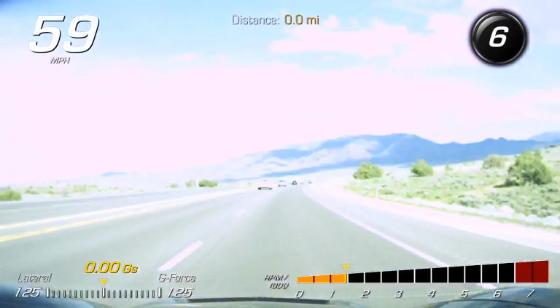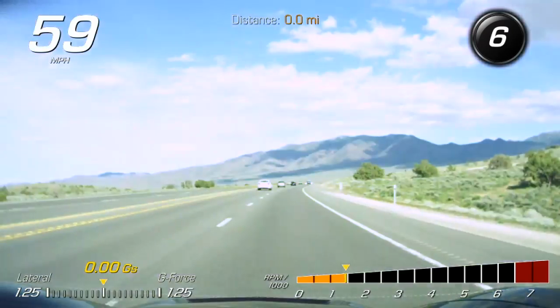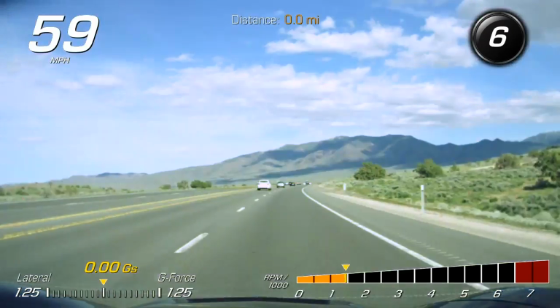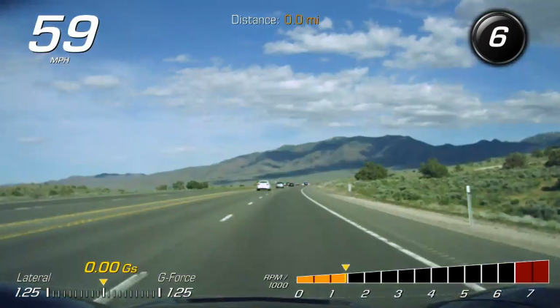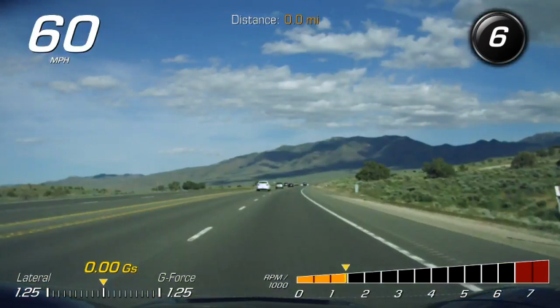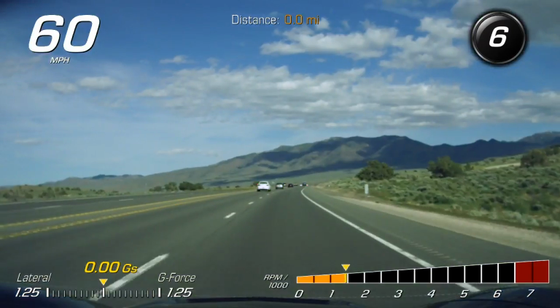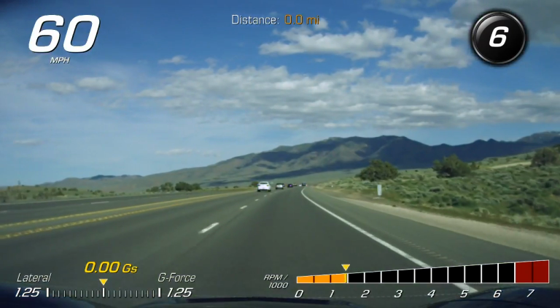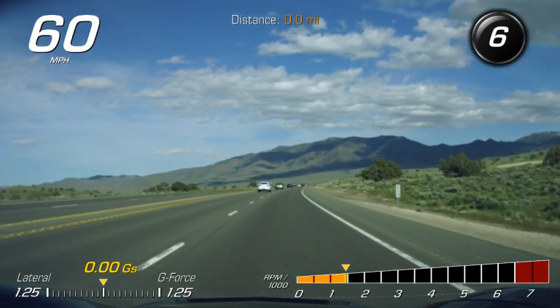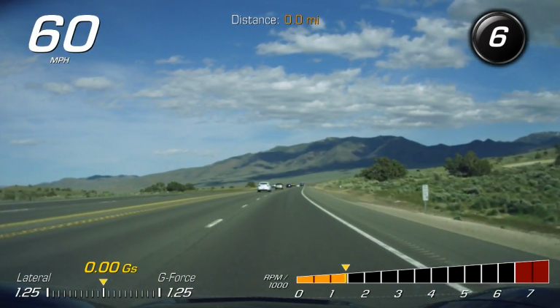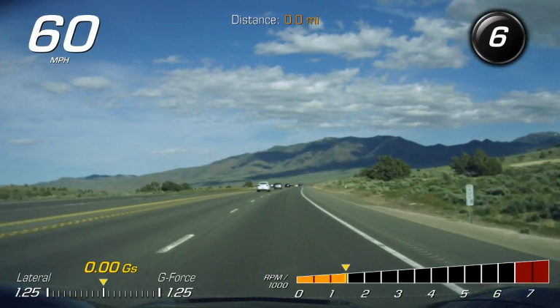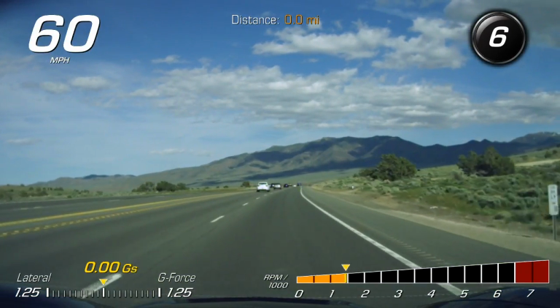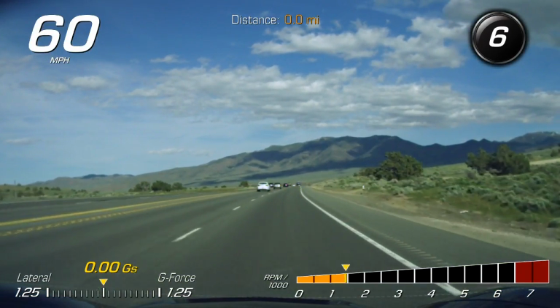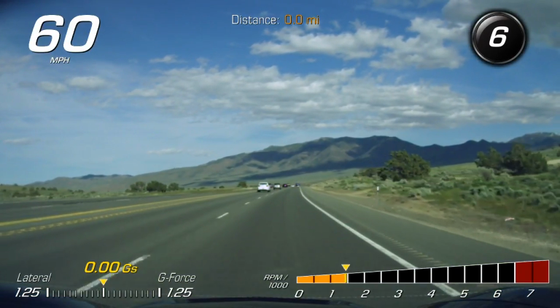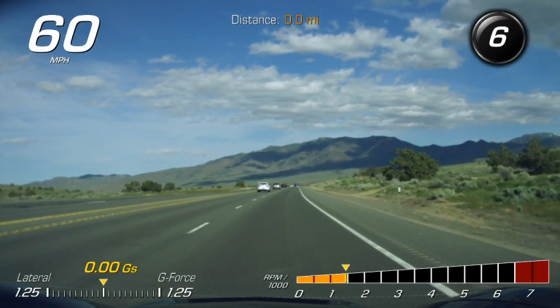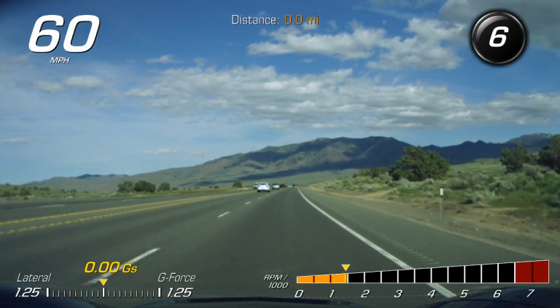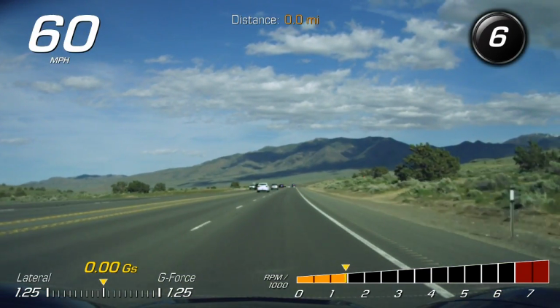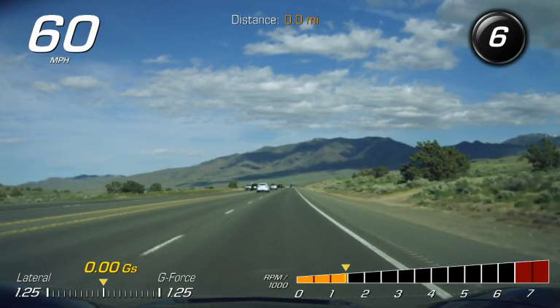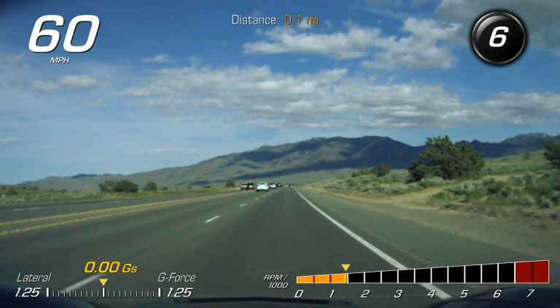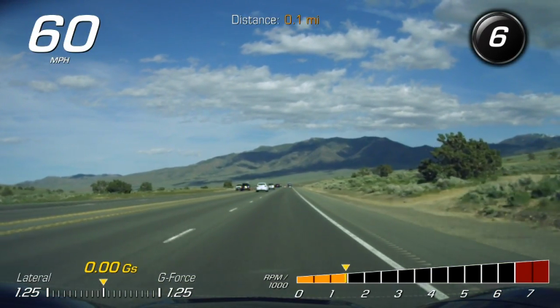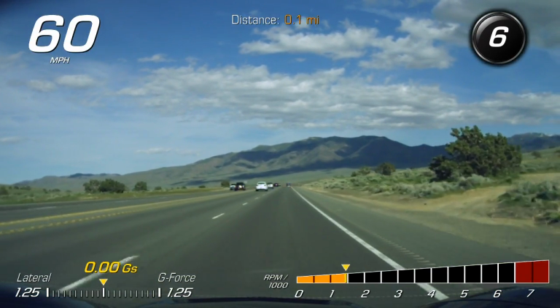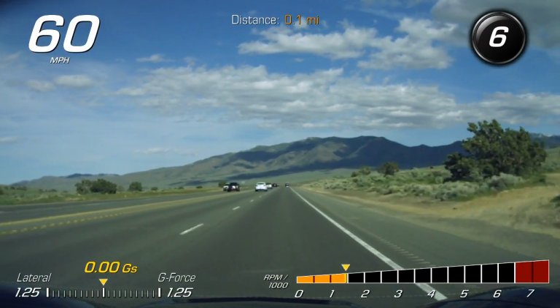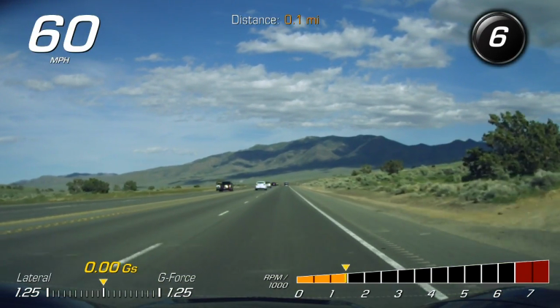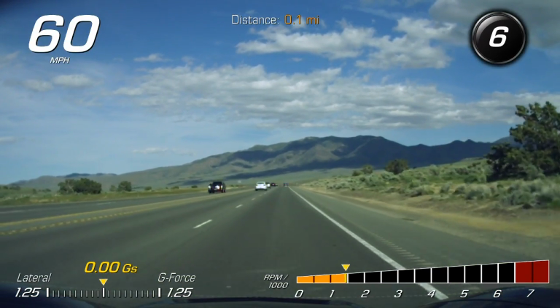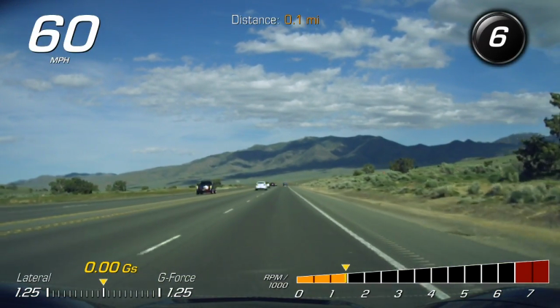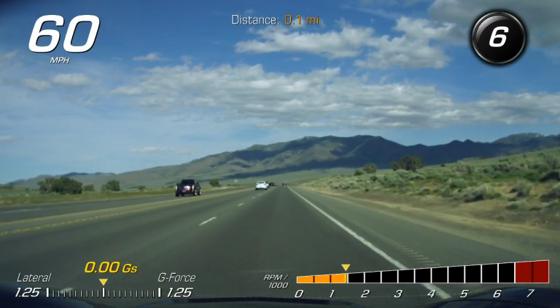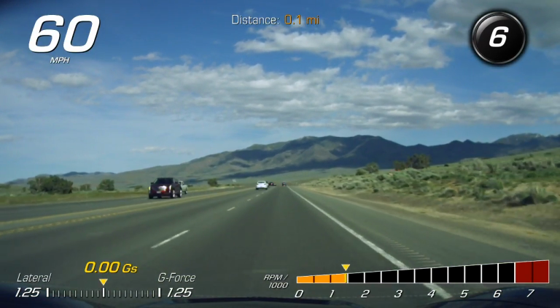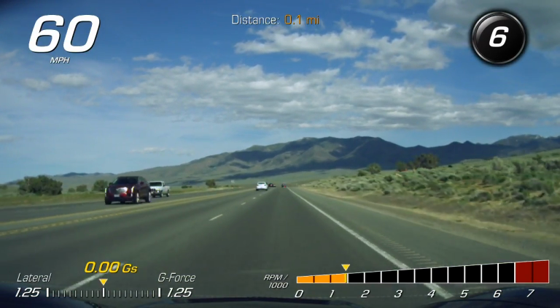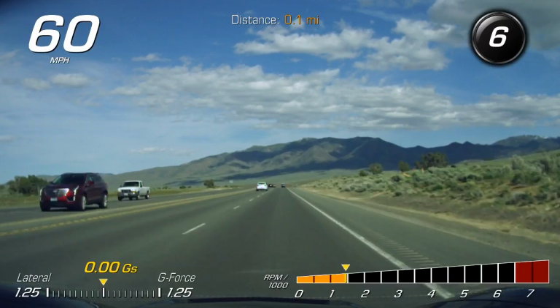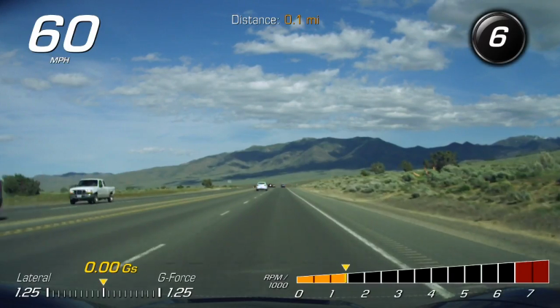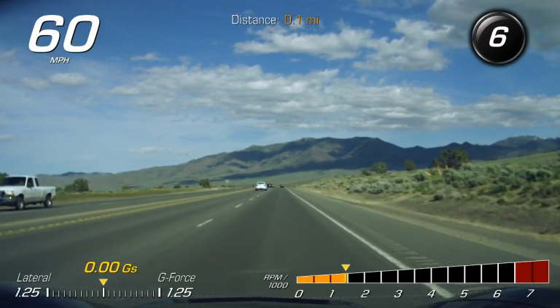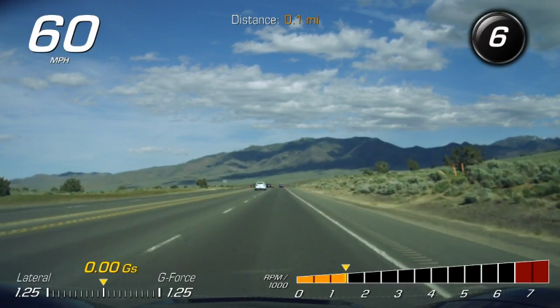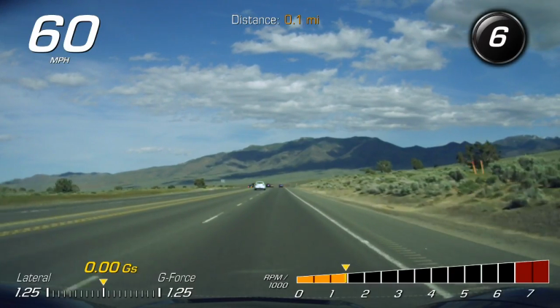So before I start the video, this video is going to be about the launch control for the 2017 Corvettes.